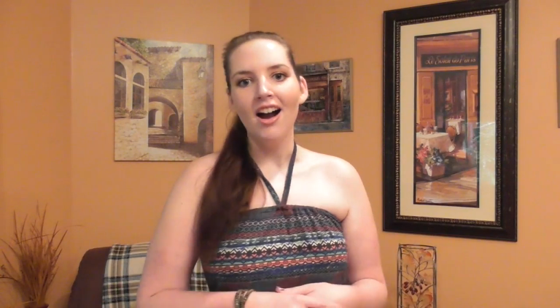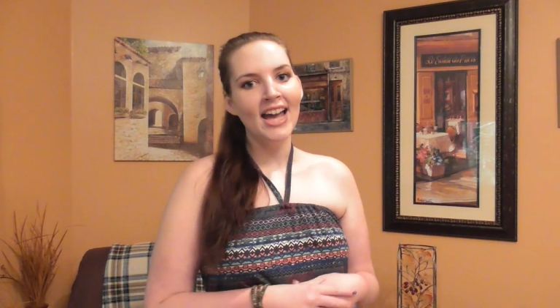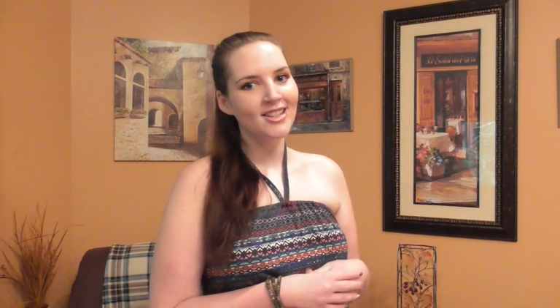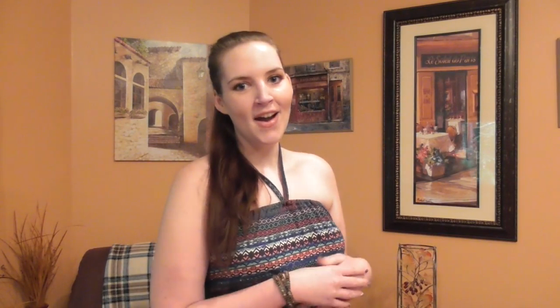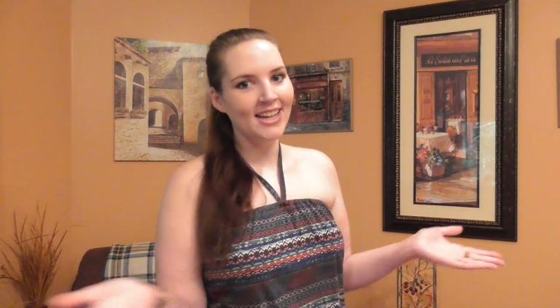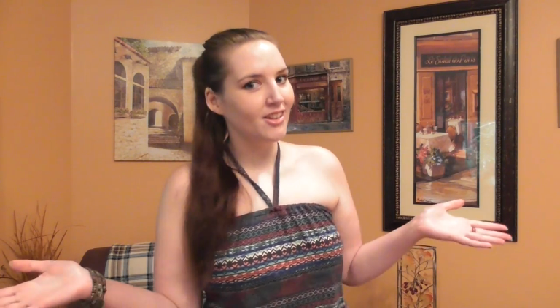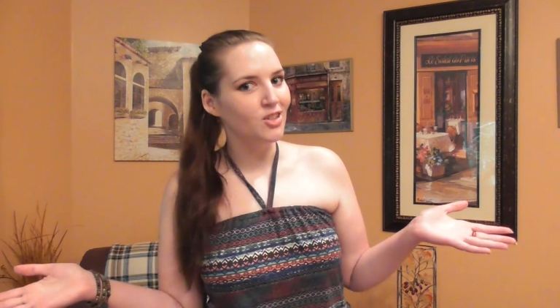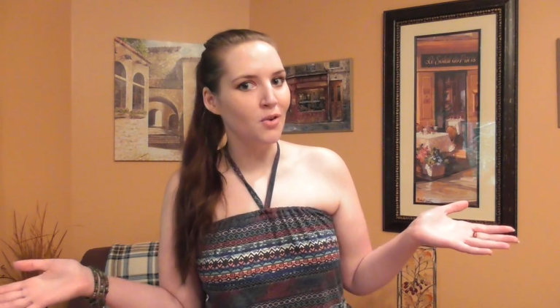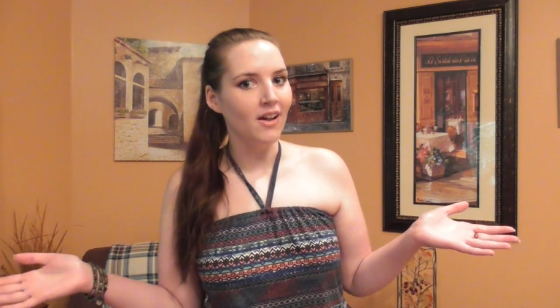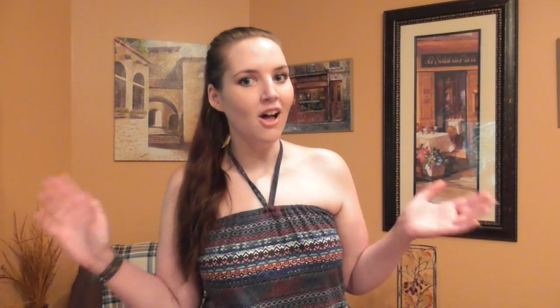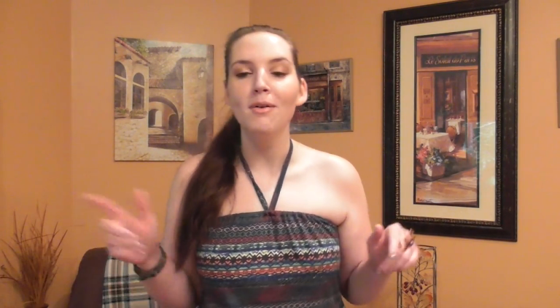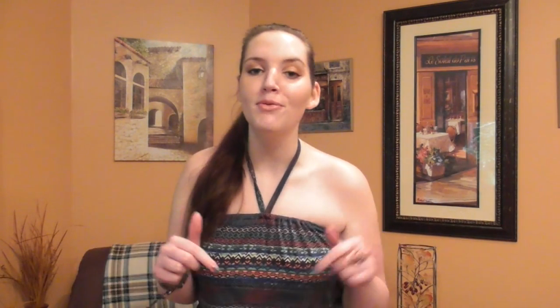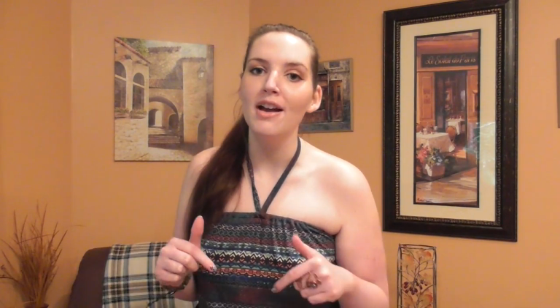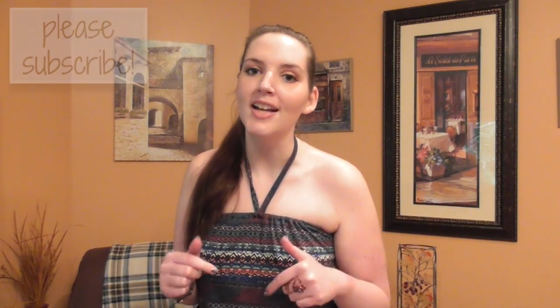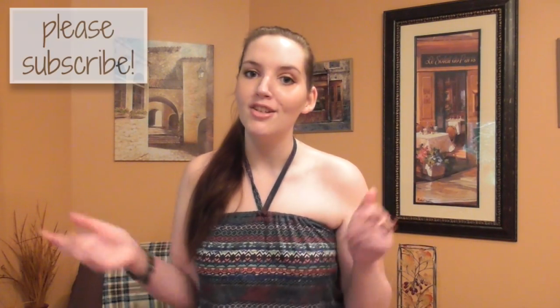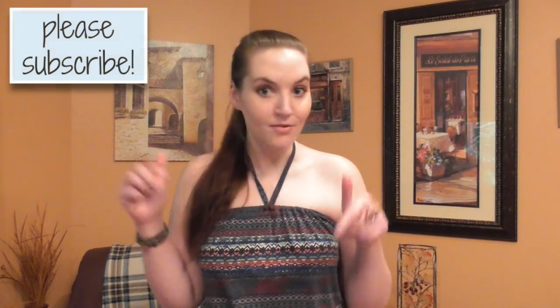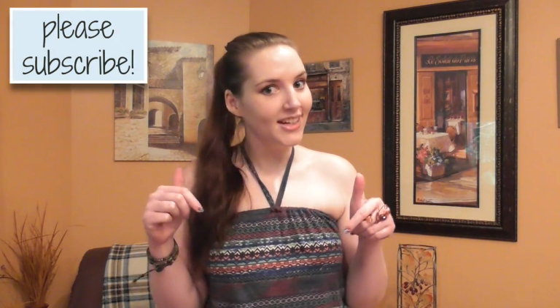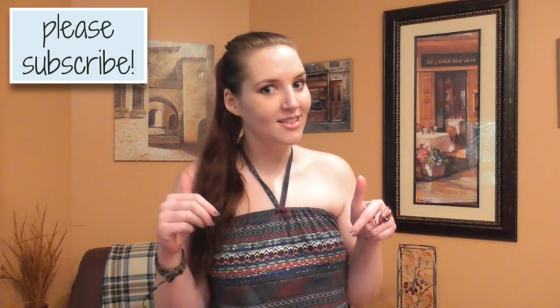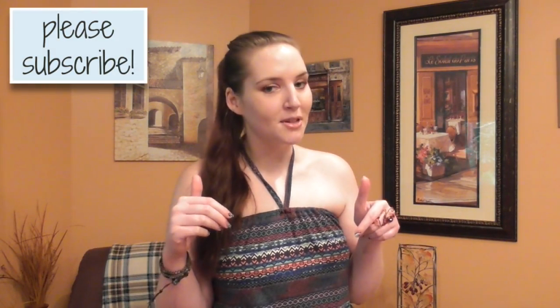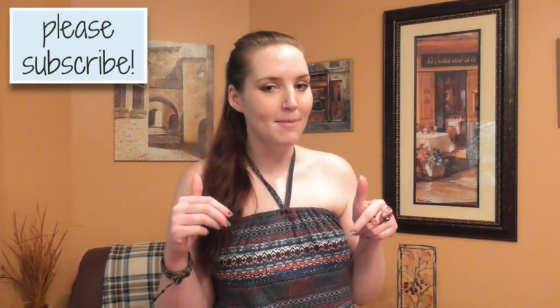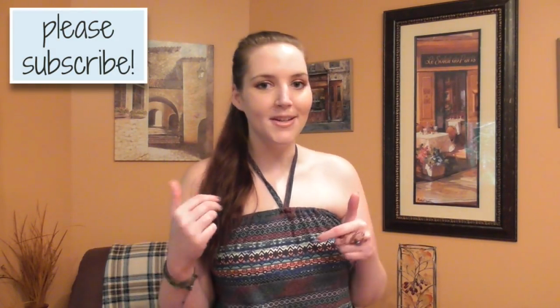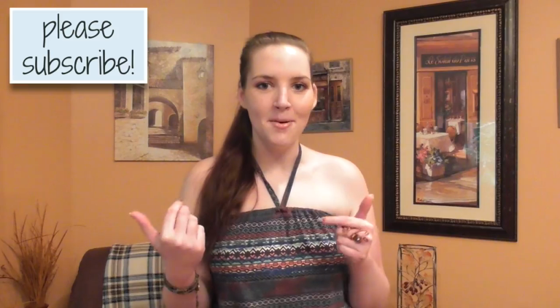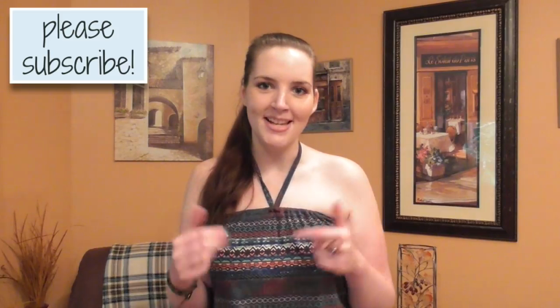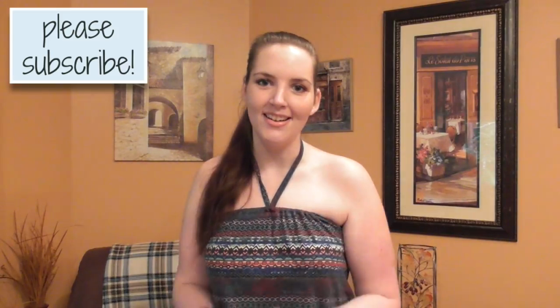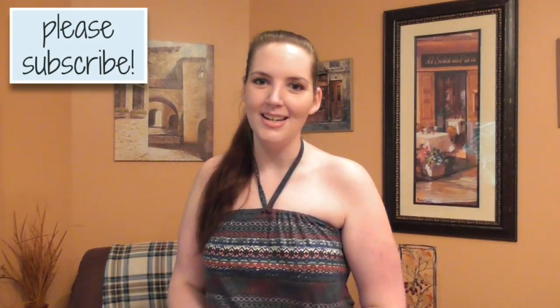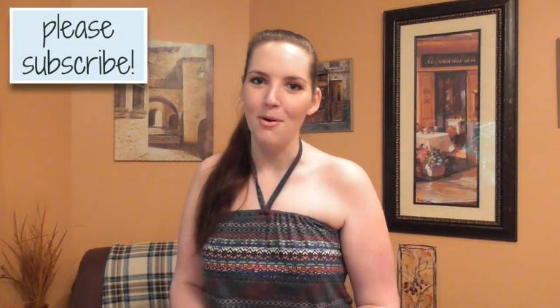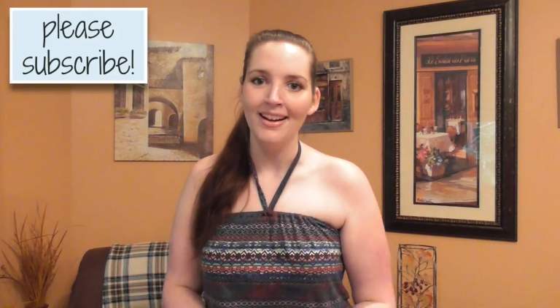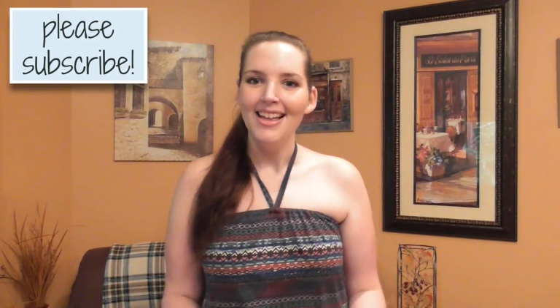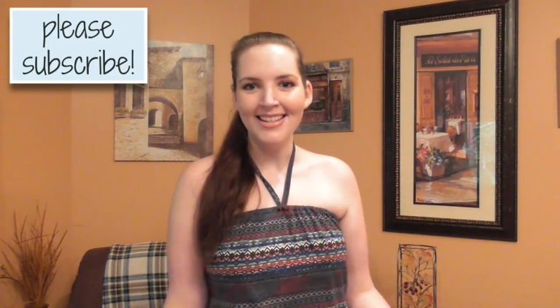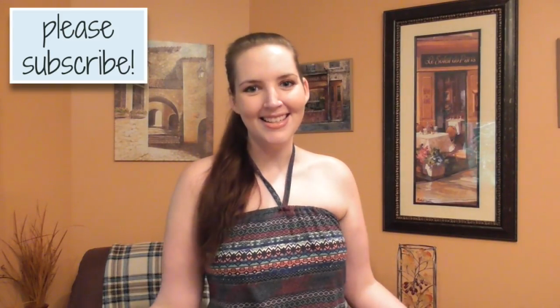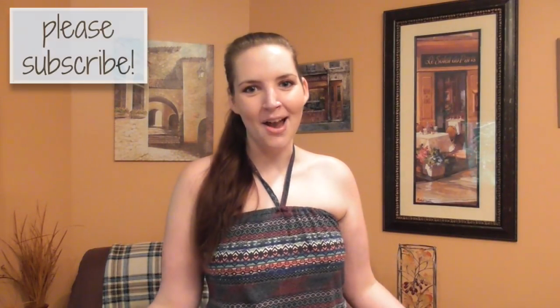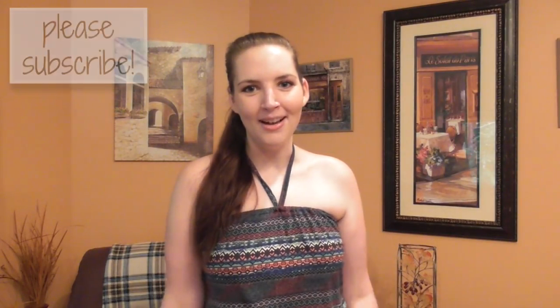Alright, let's go ahead and get into the tutorial. Oh, and before I forget, don't forget to subscribe so you don't miss out on any more. Let's get sewing!